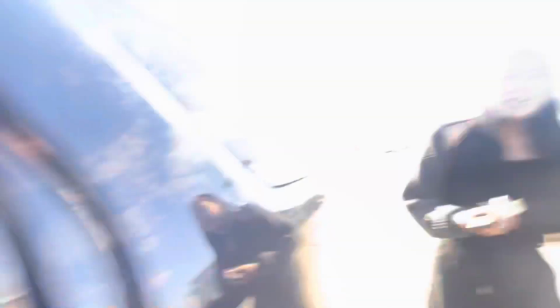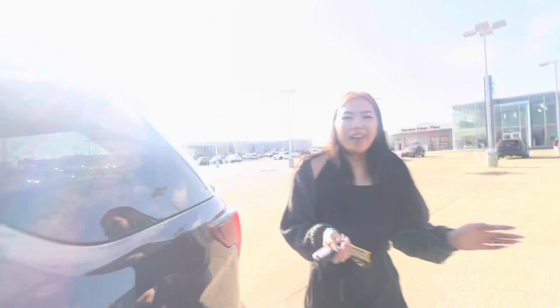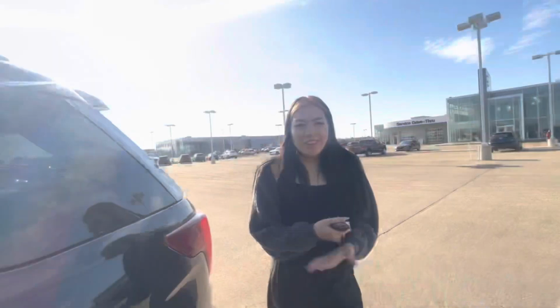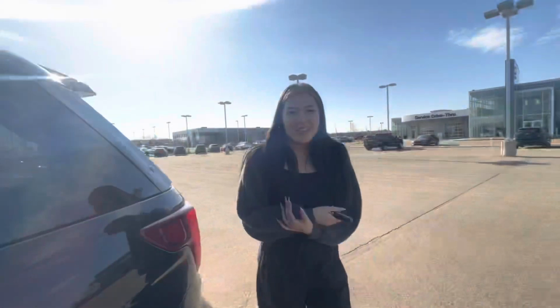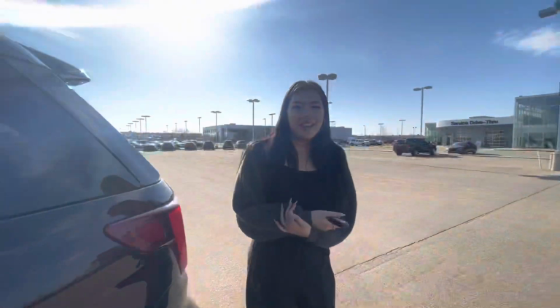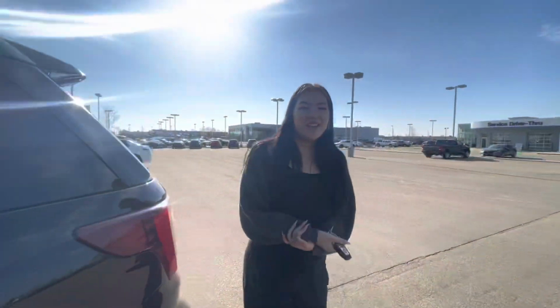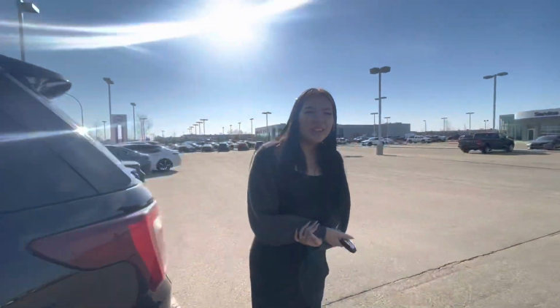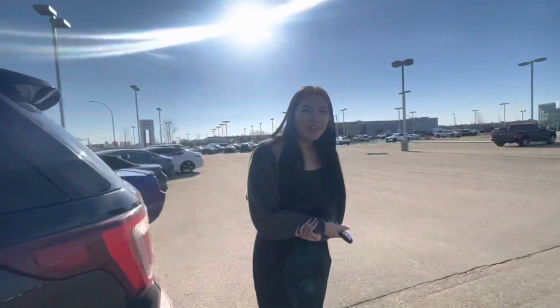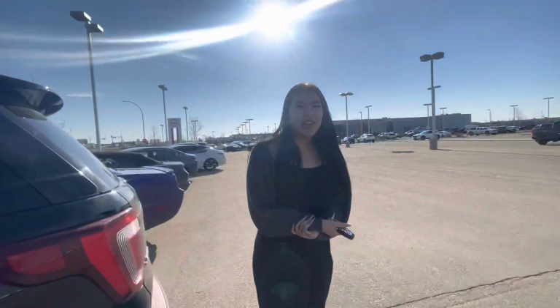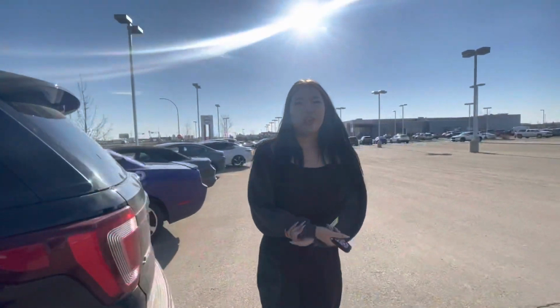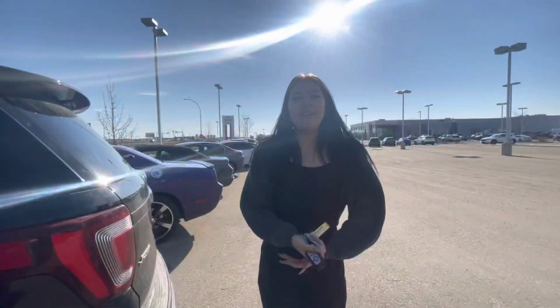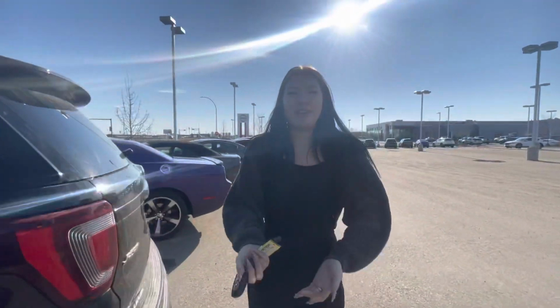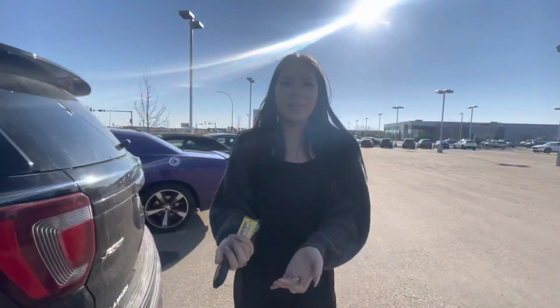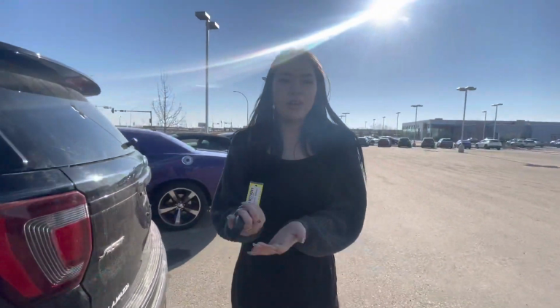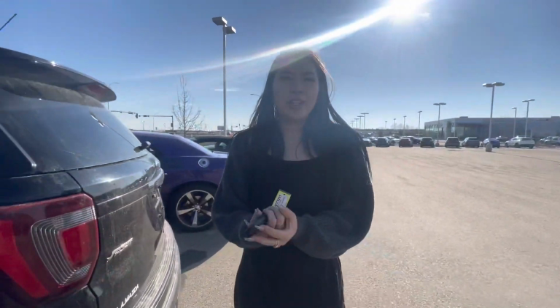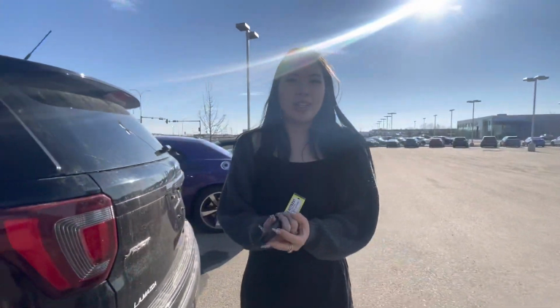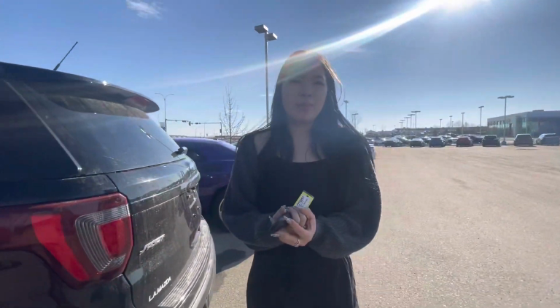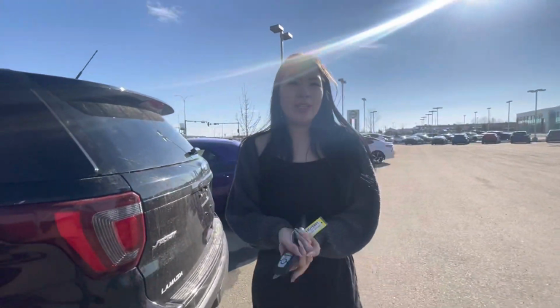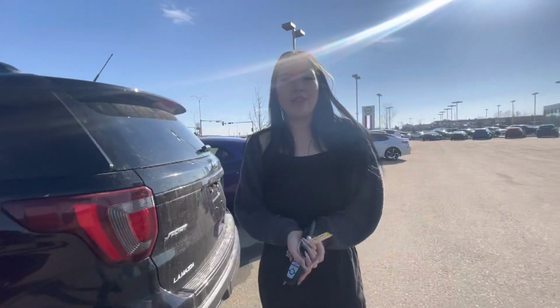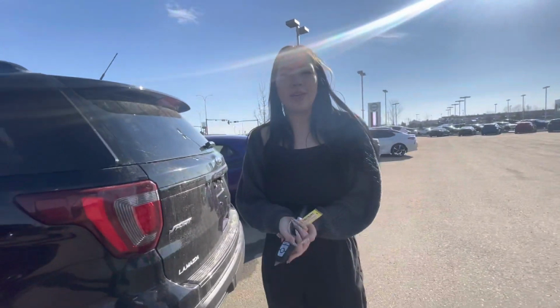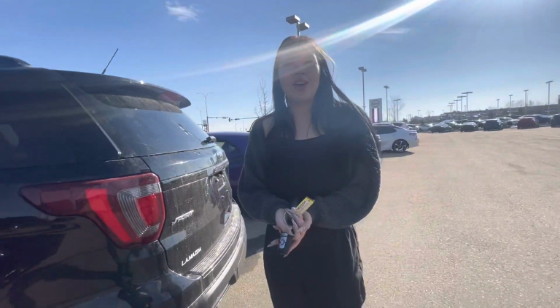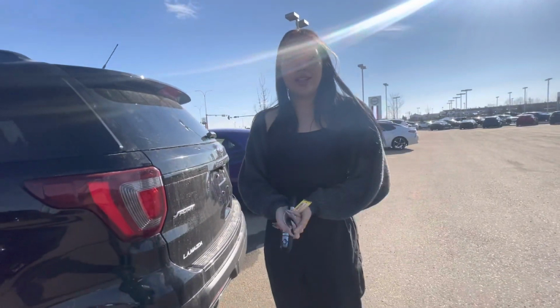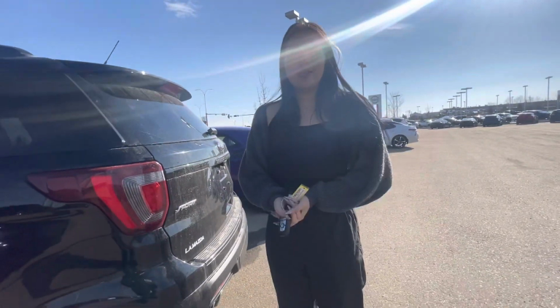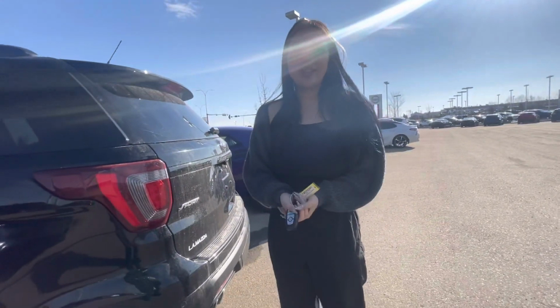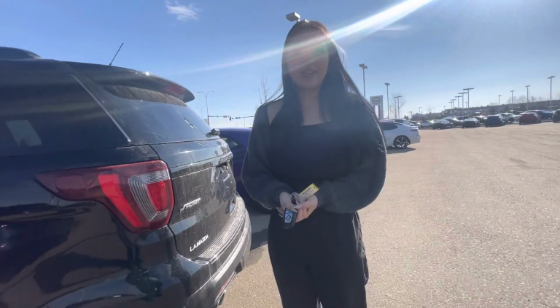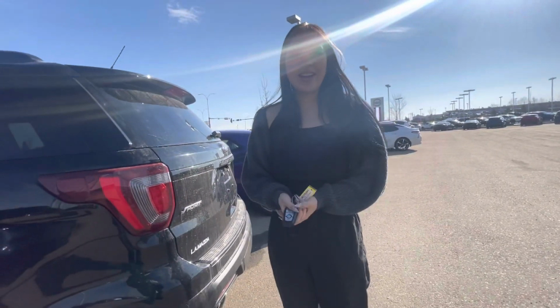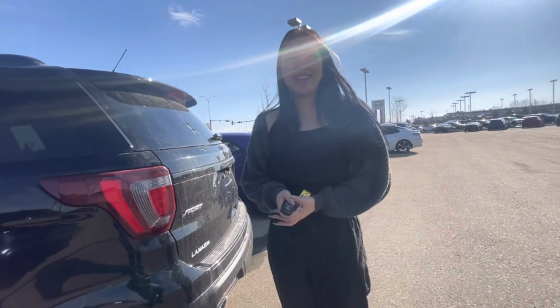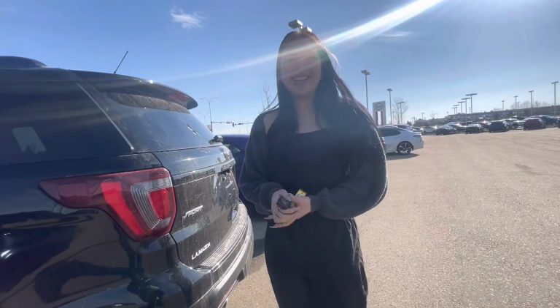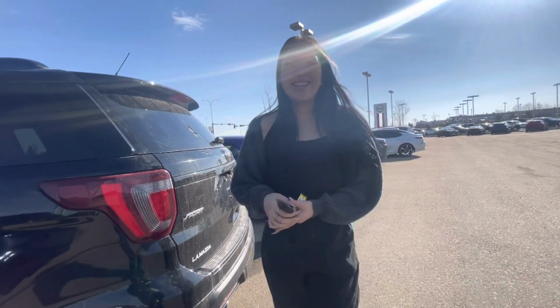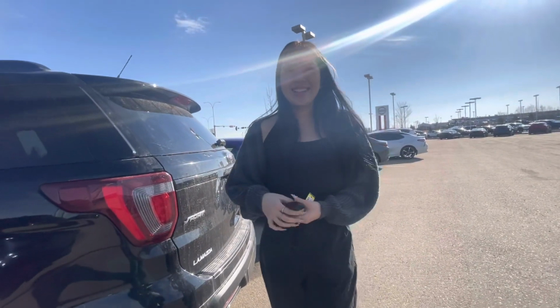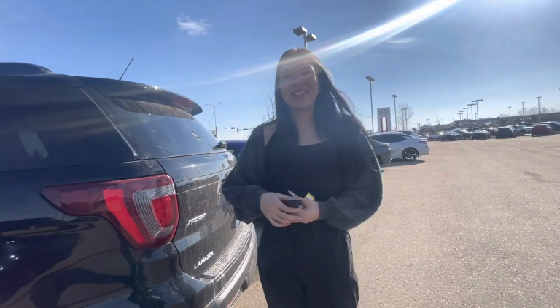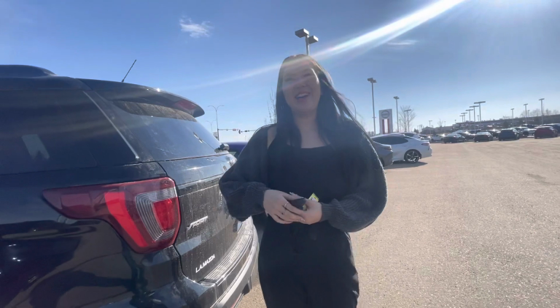I'd love to get you in here for a test drive. If you have any questions, please give me a call at 780-986-9665.